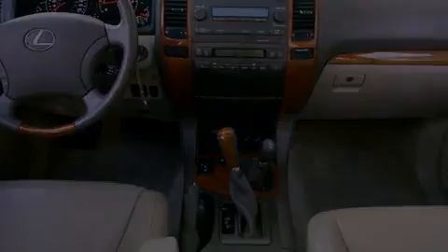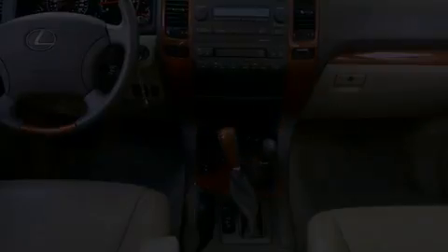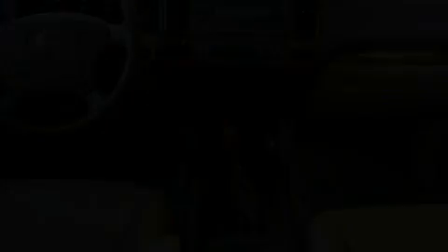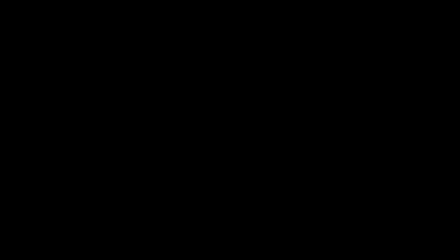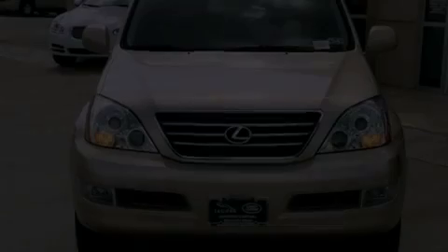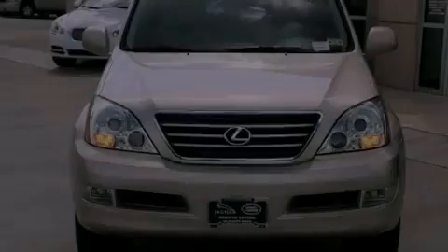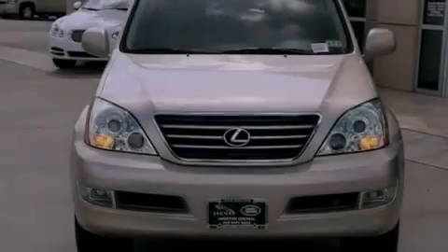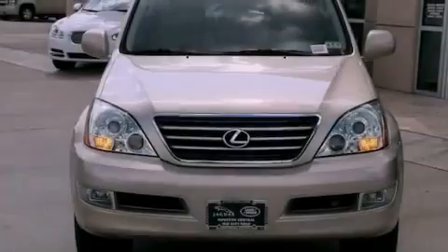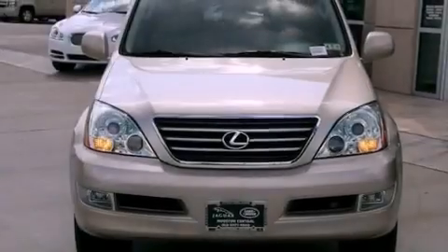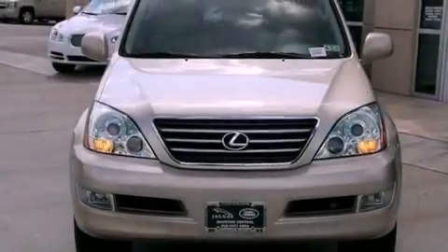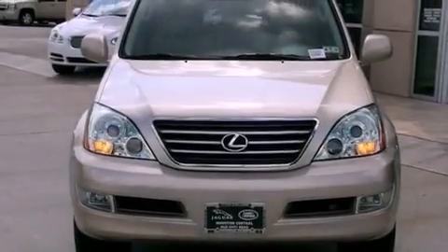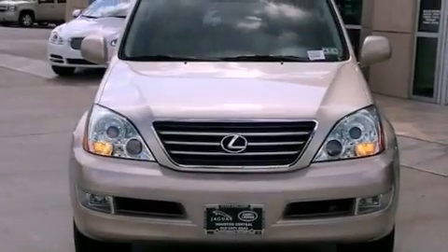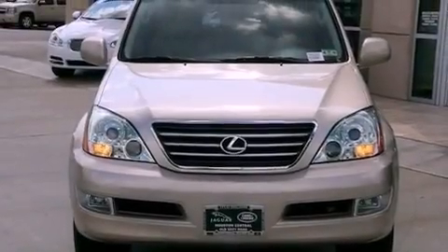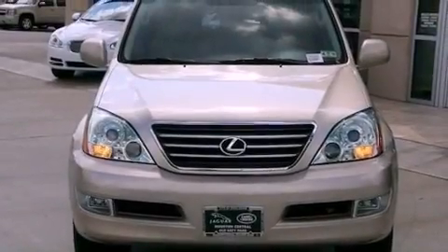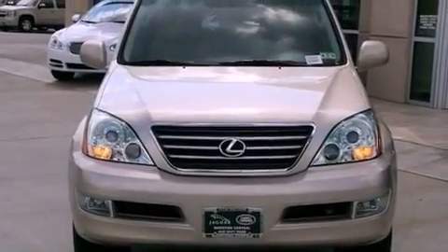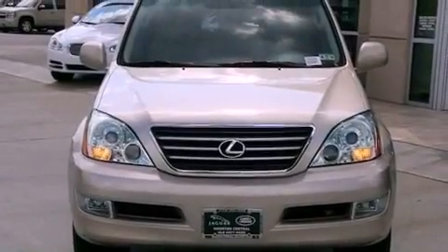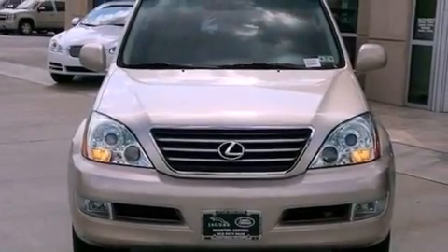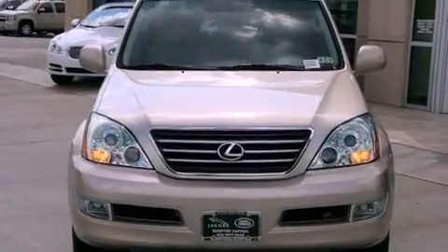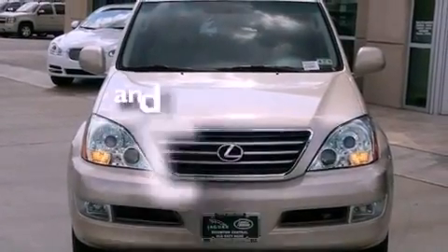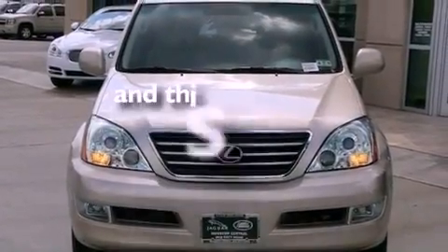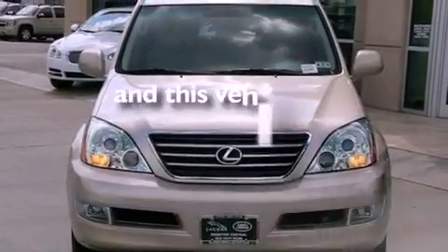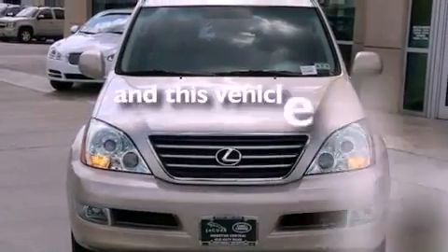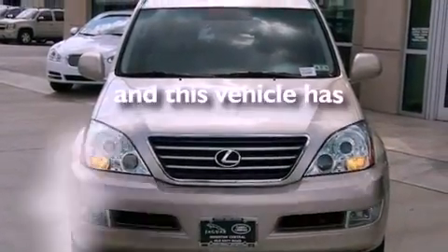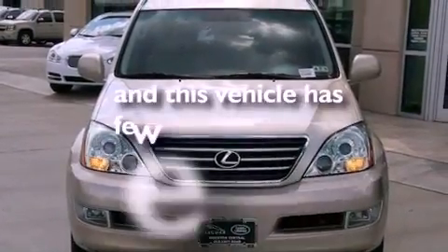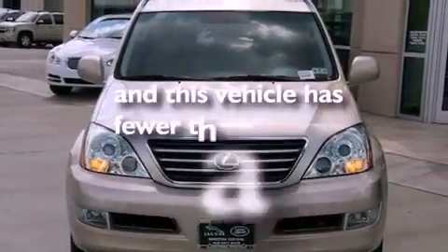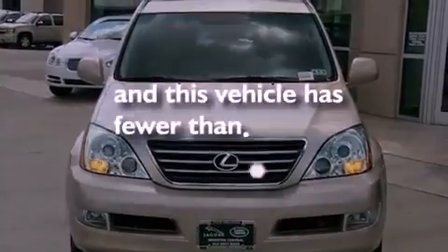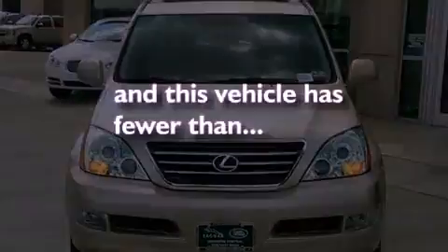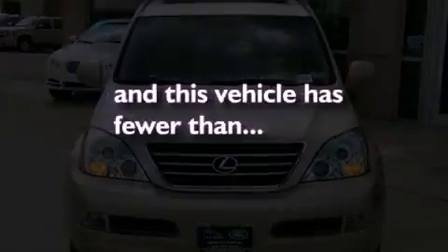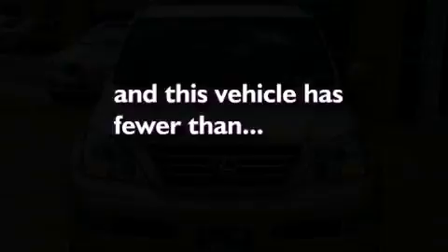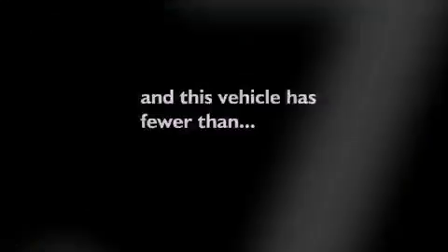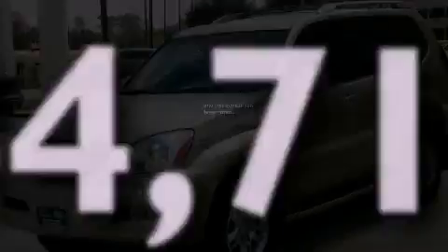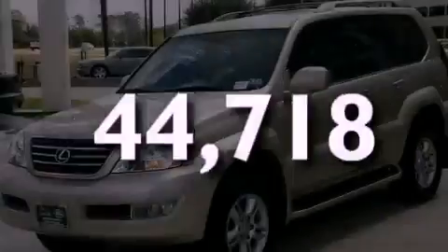It also has a traction control system, heated front seats, and this vehicle has fewer than 45,000 miles on the odometer.